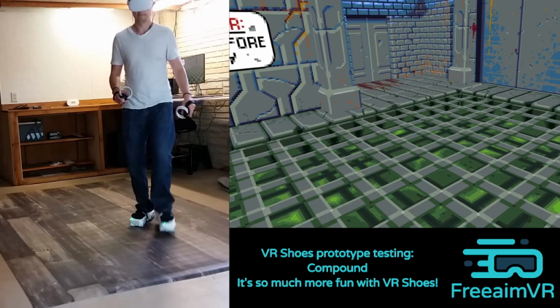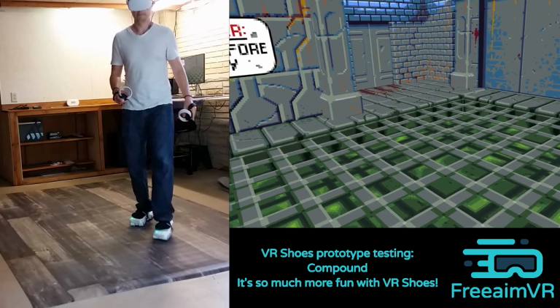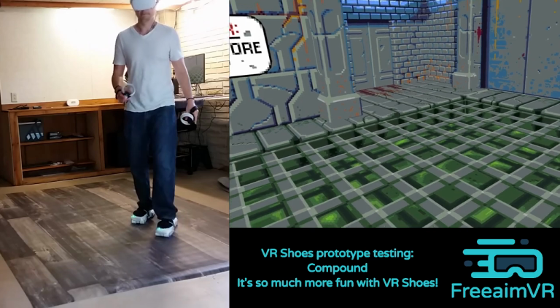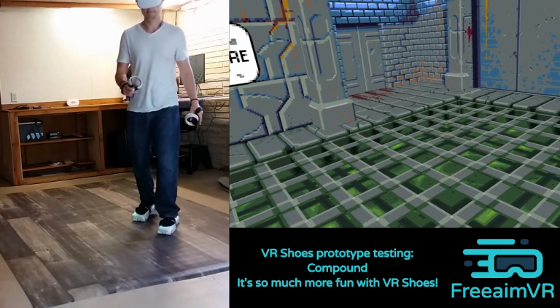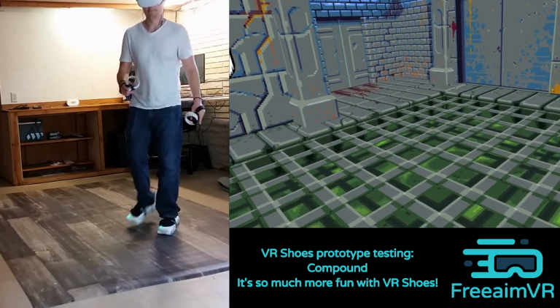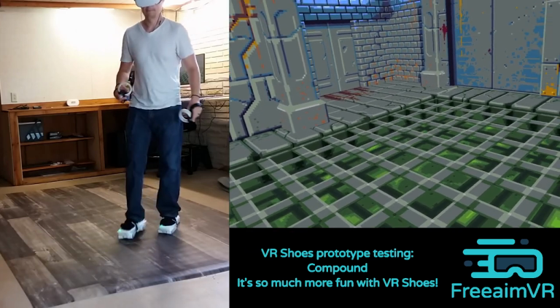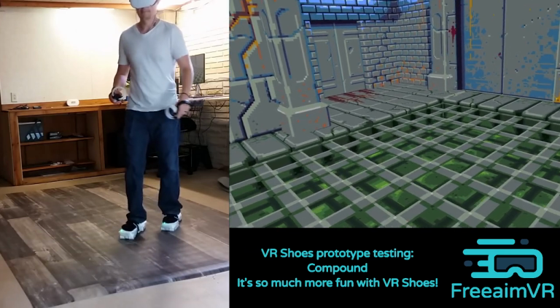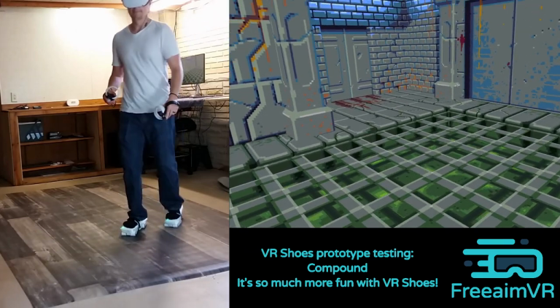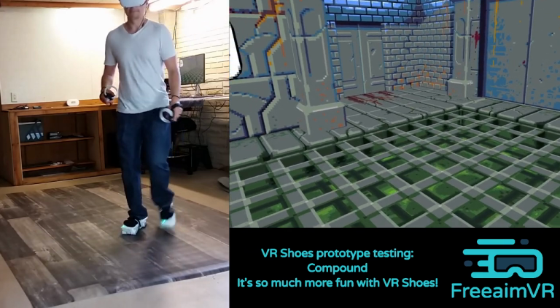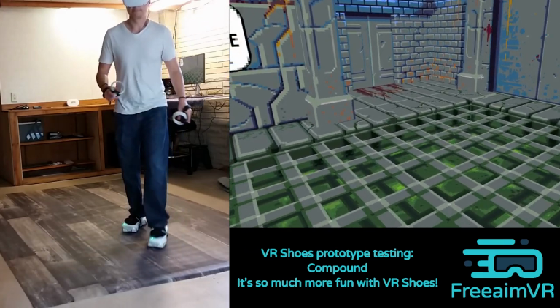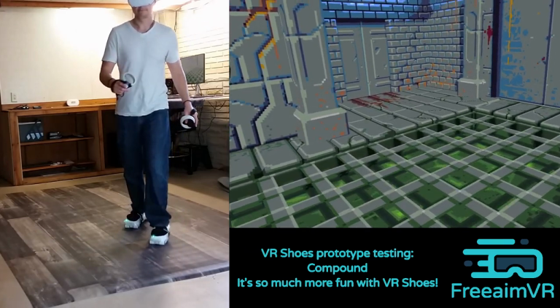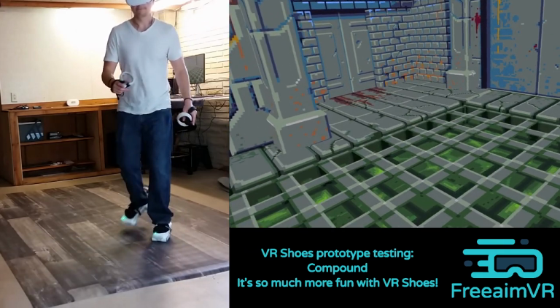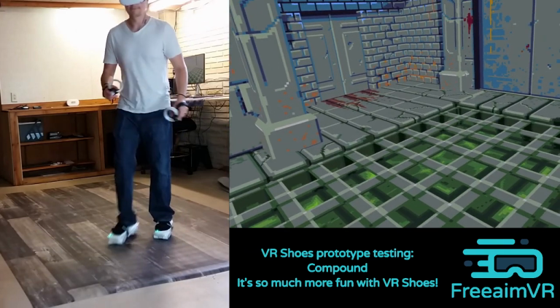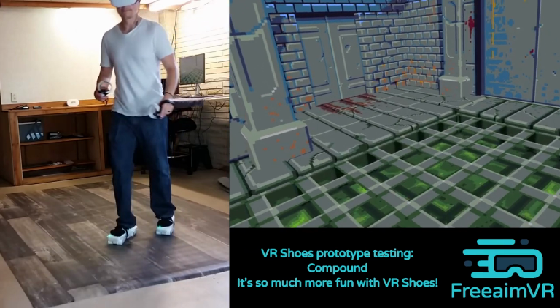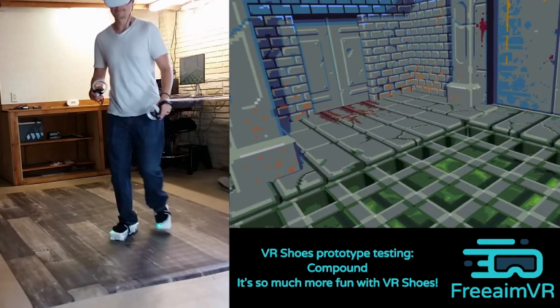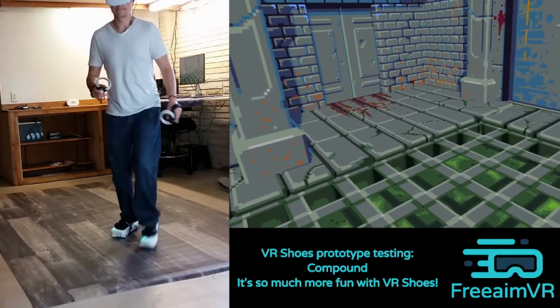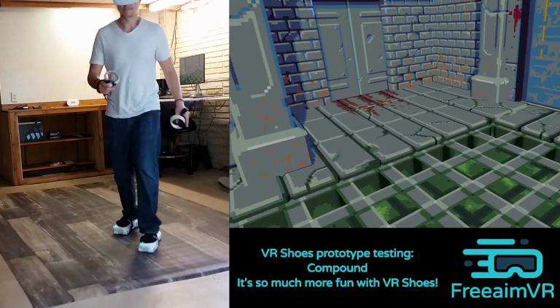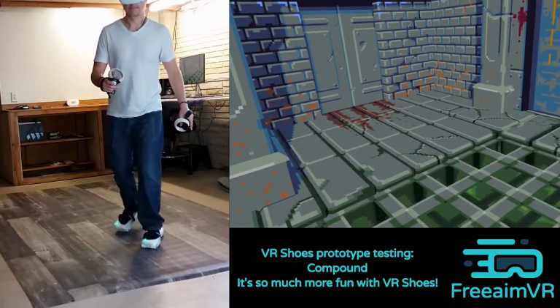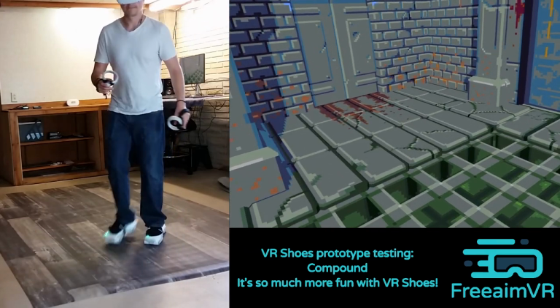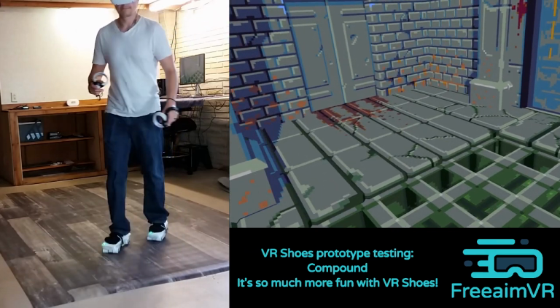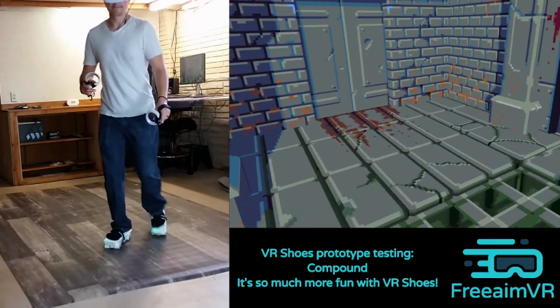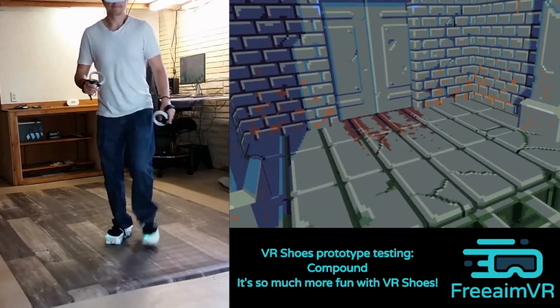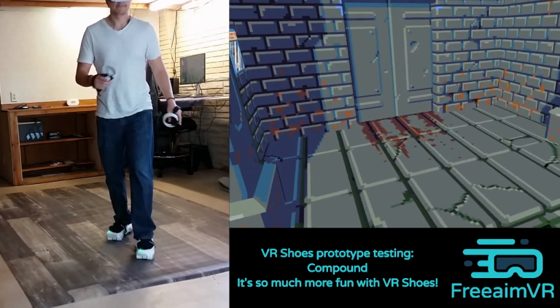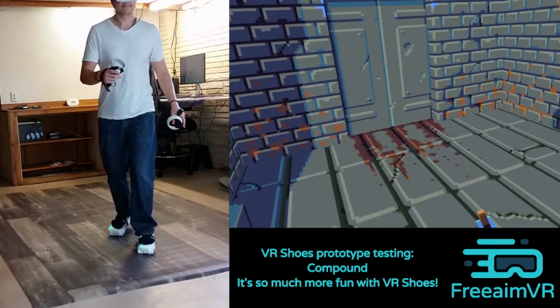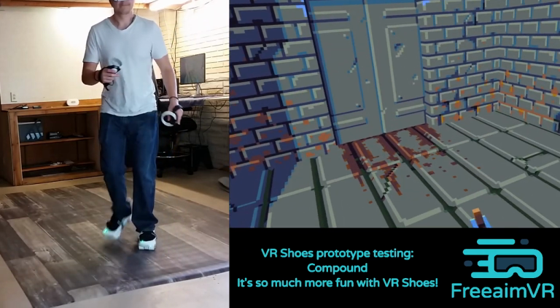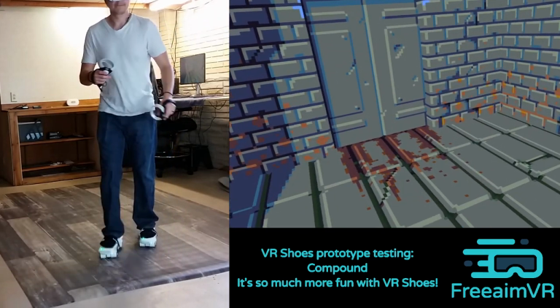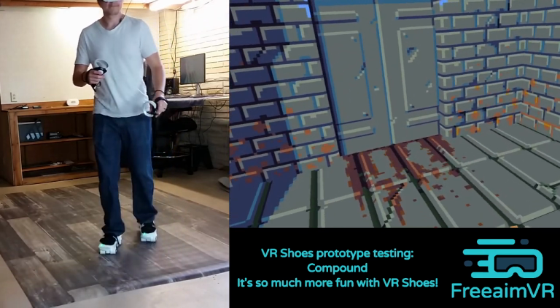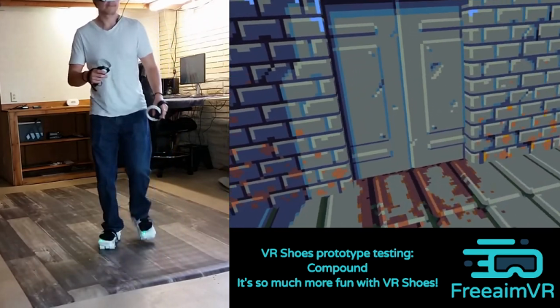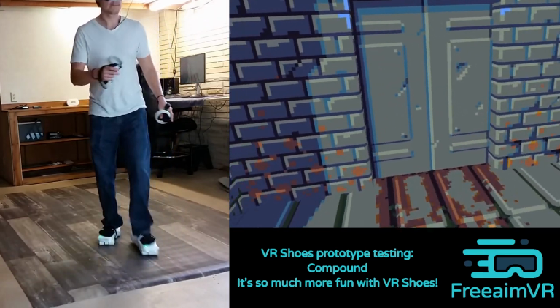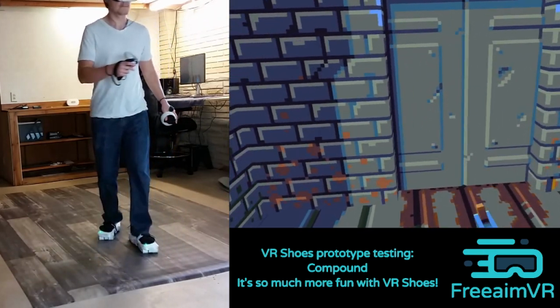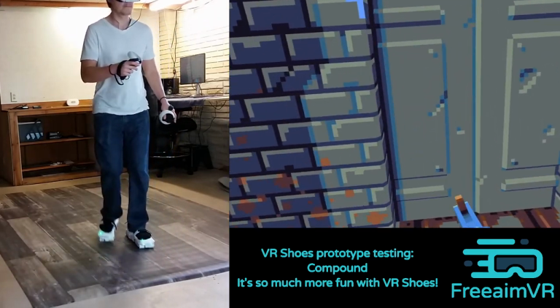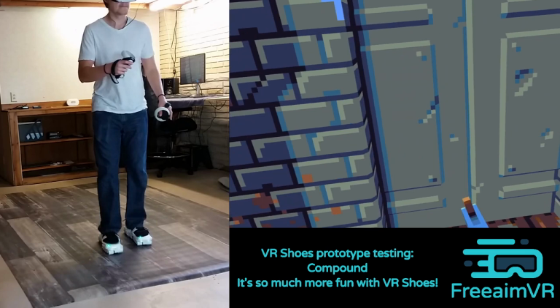These are the Prototype Free Aim VR Shoes, shoes that allow you to walk in VR with your actual legs.